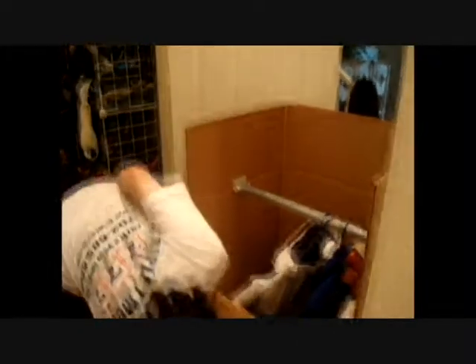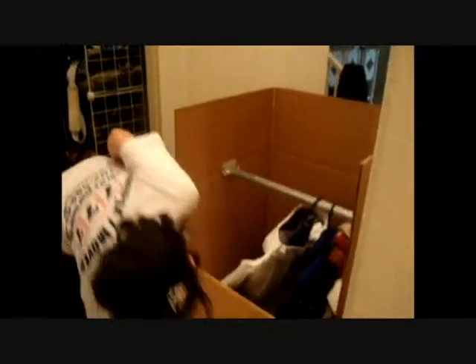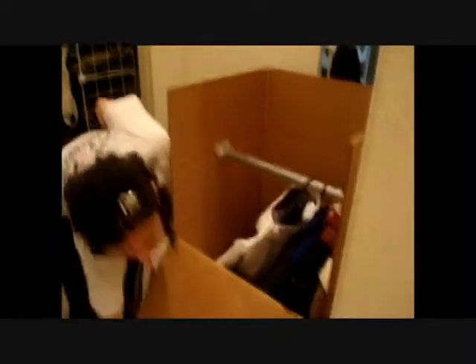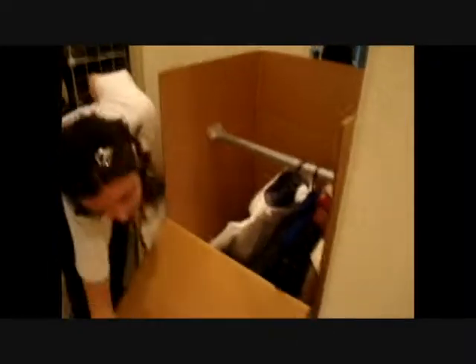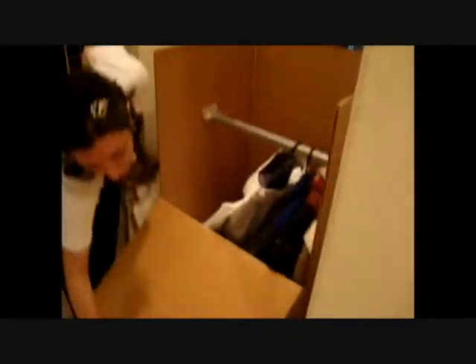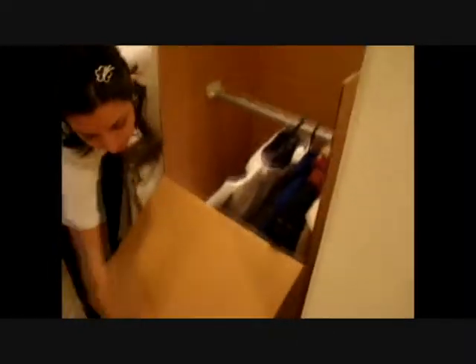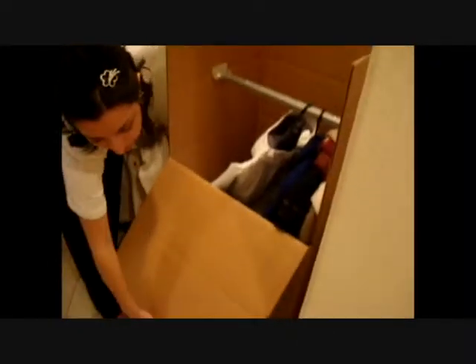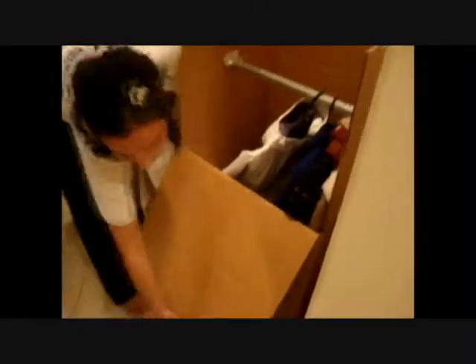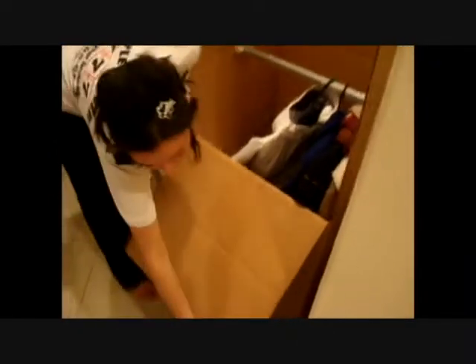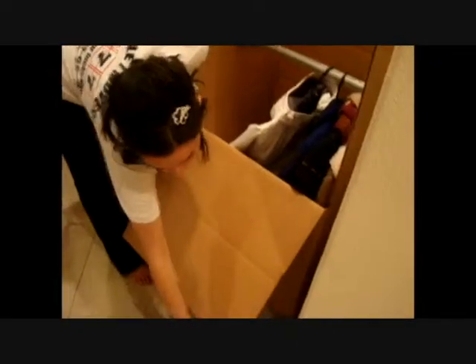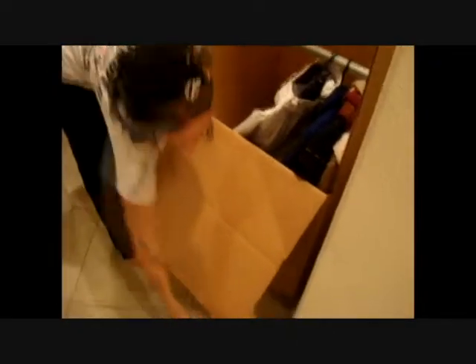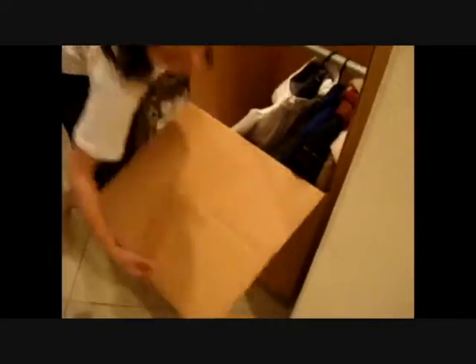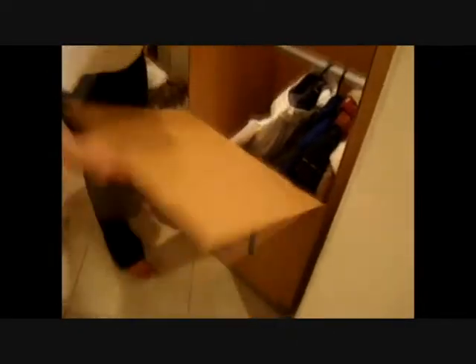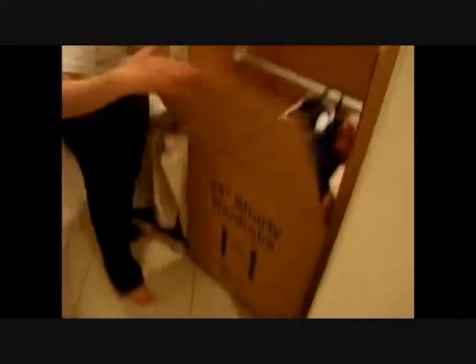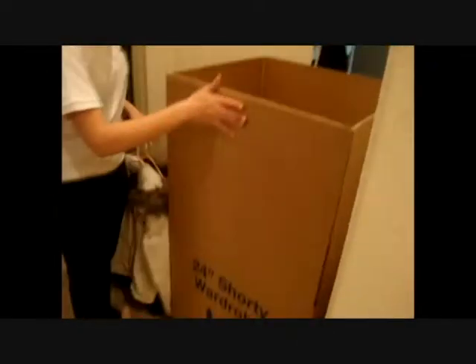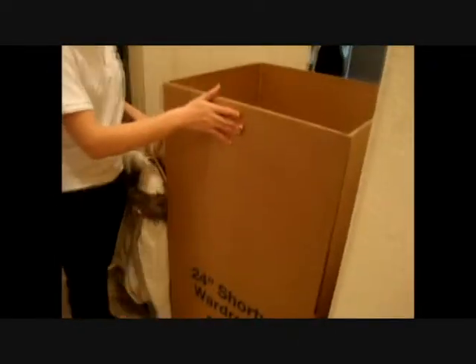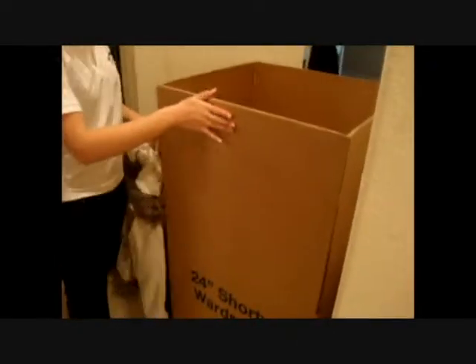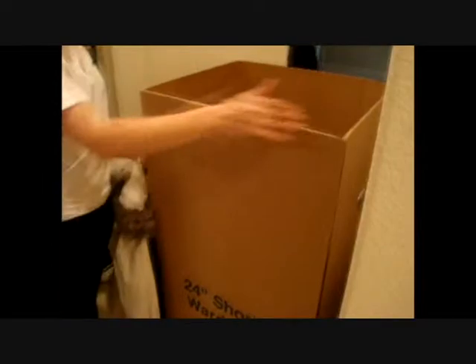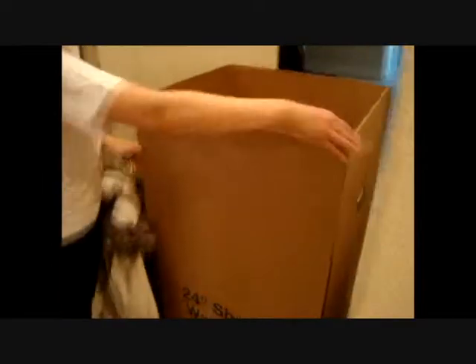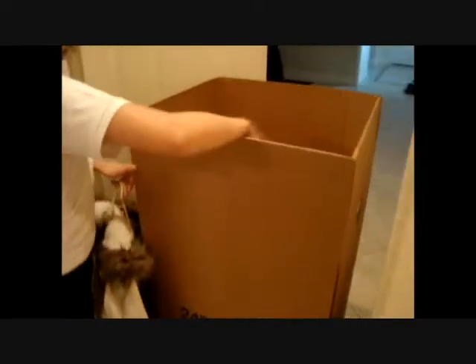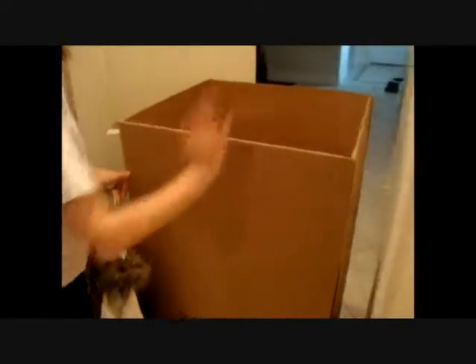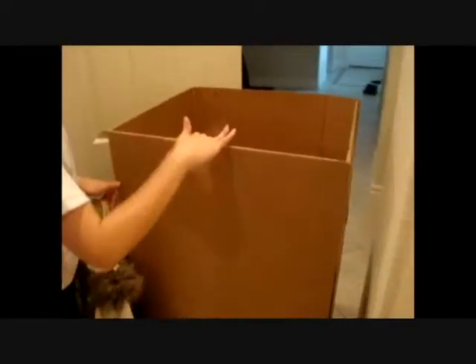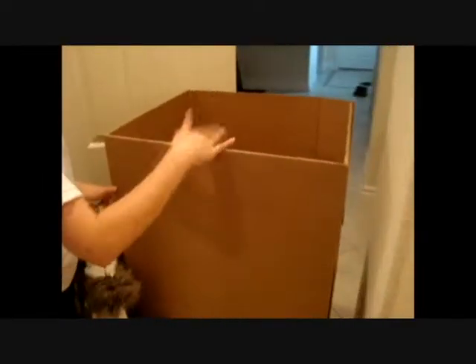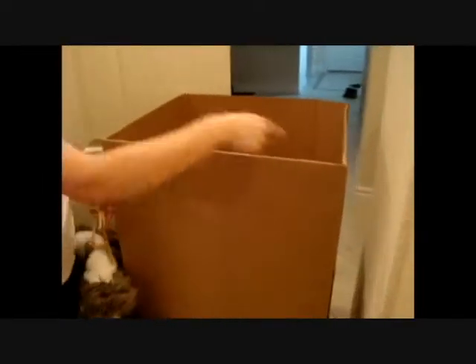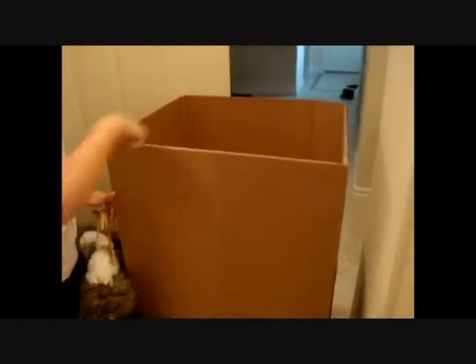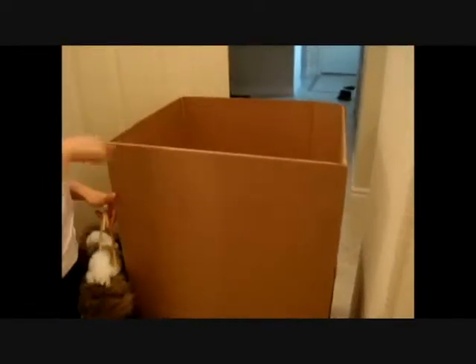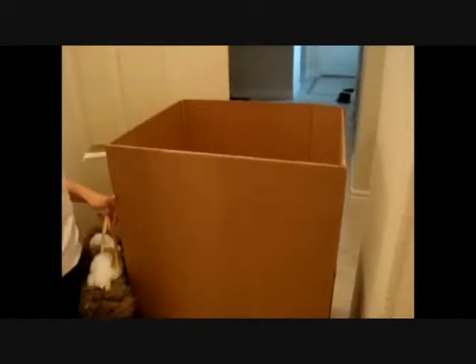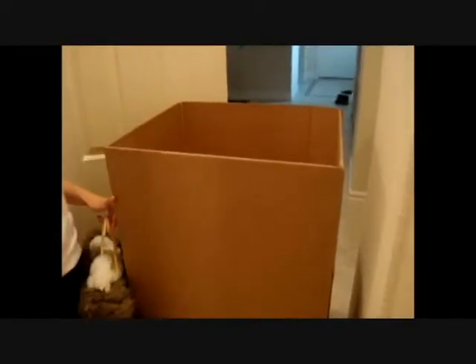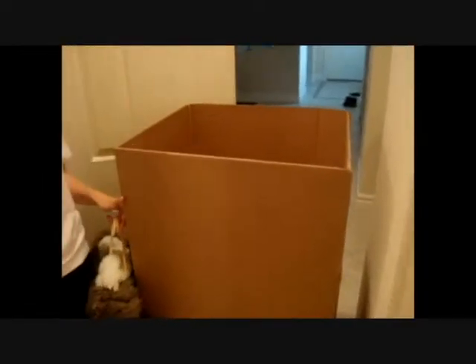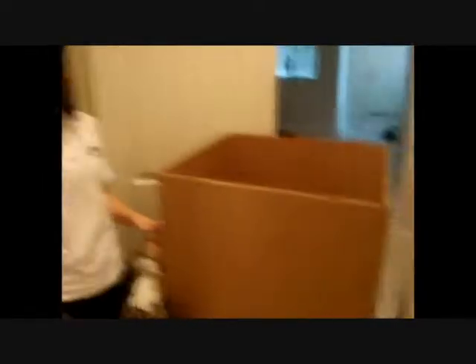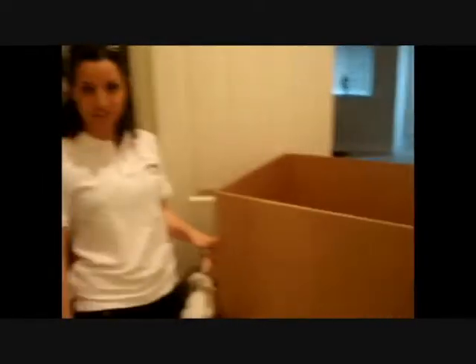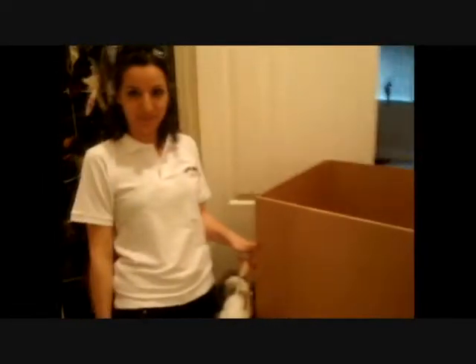You close this flap, close the top, tuck it in, tape it, and you're good to go.